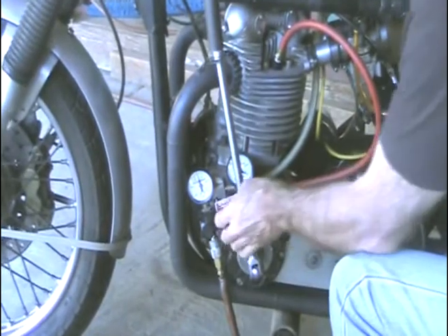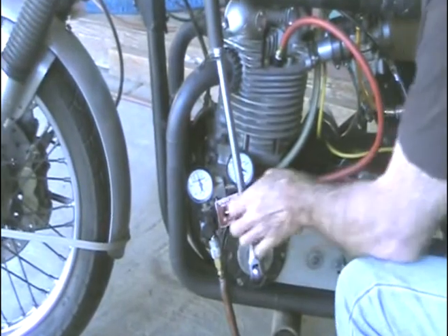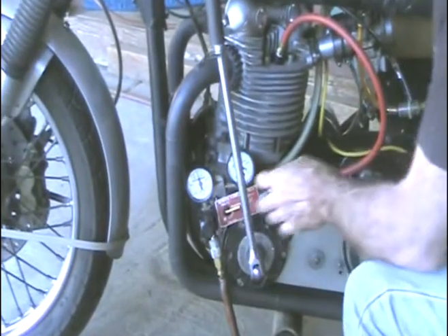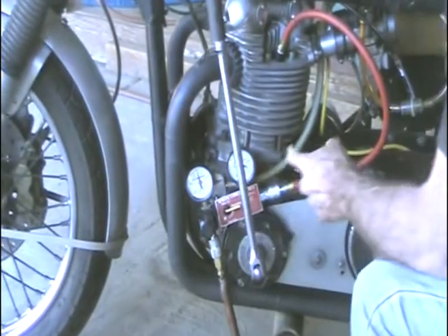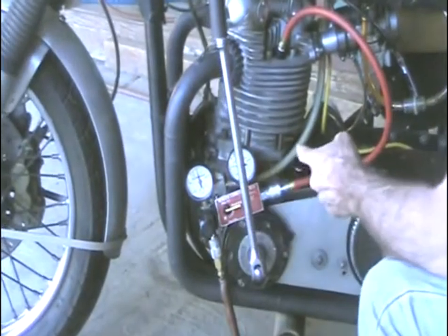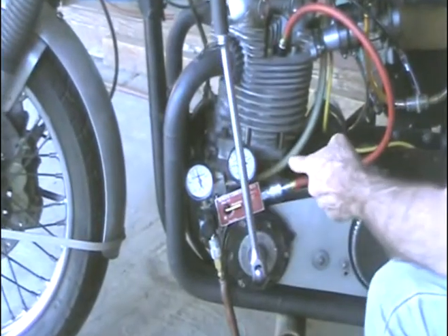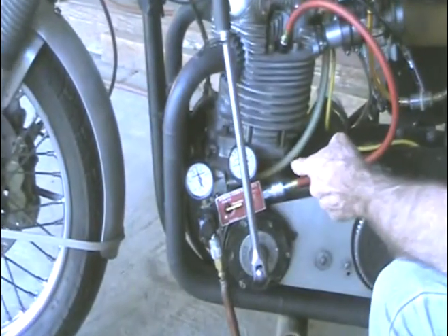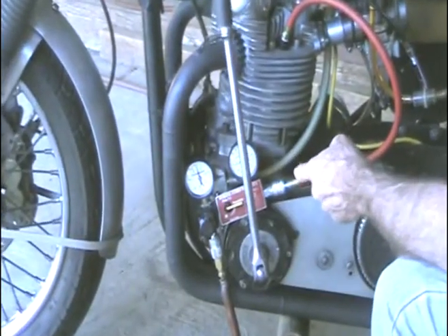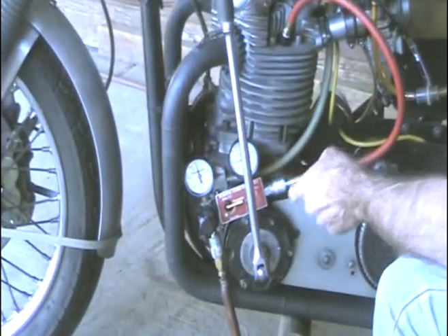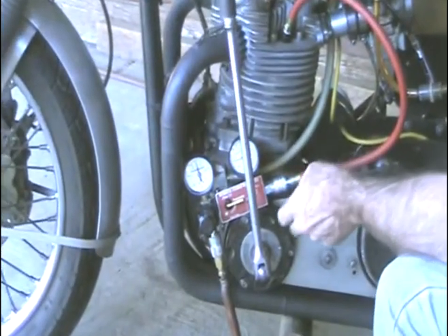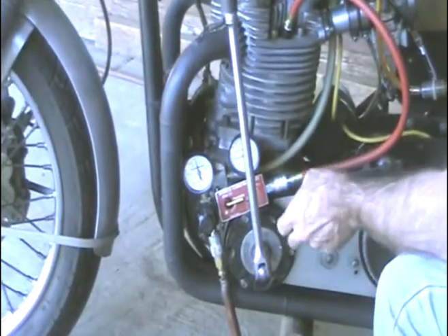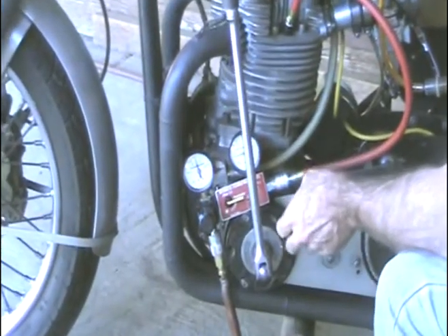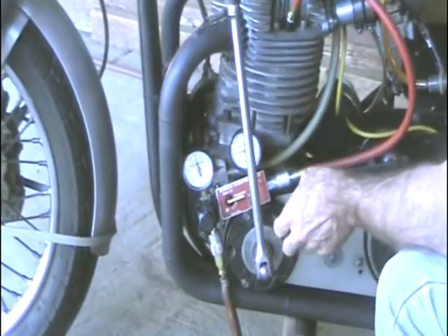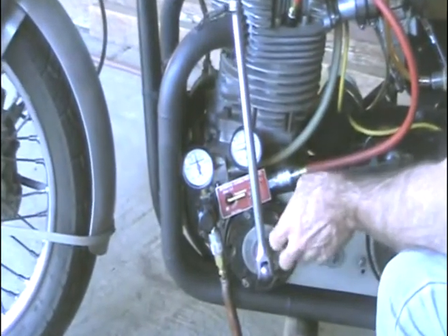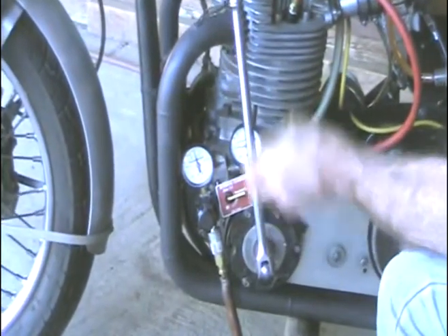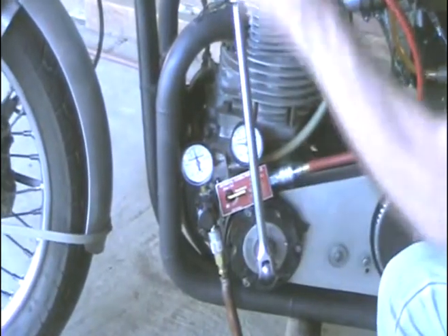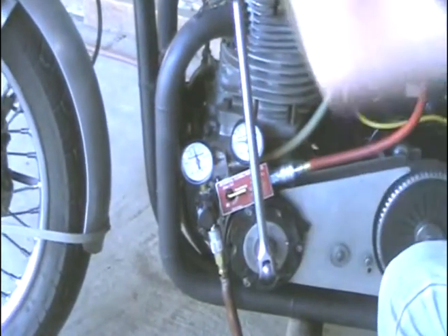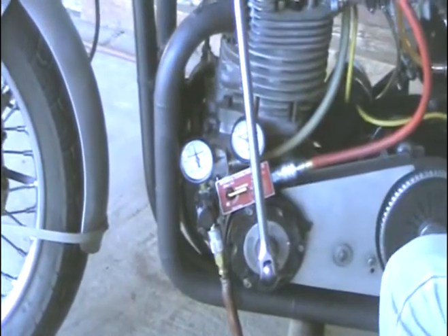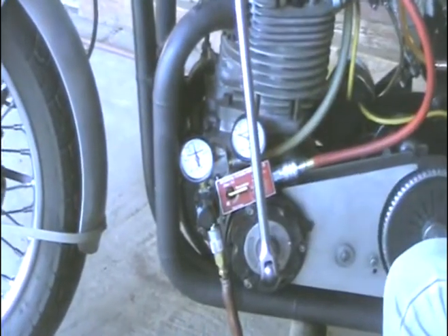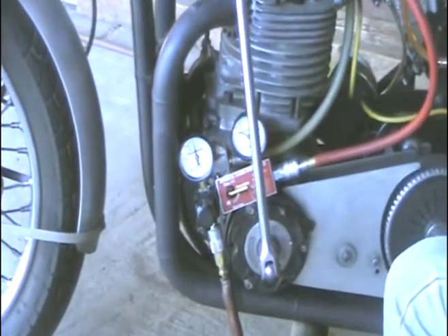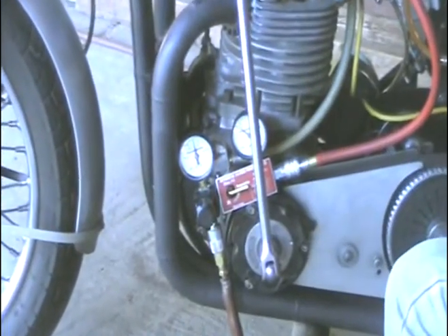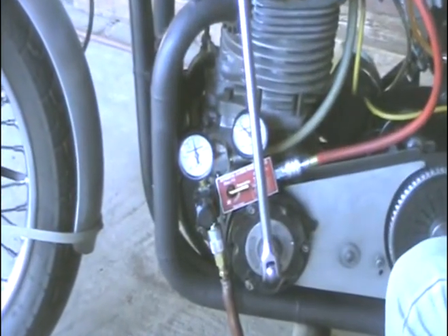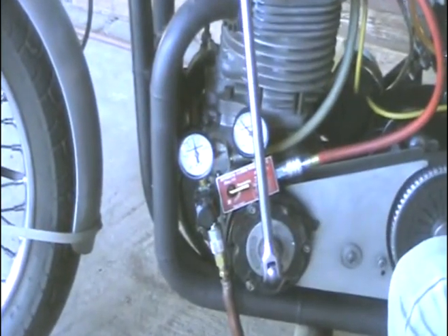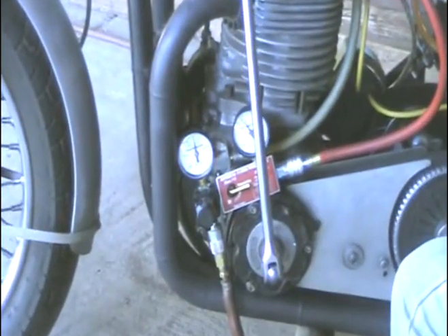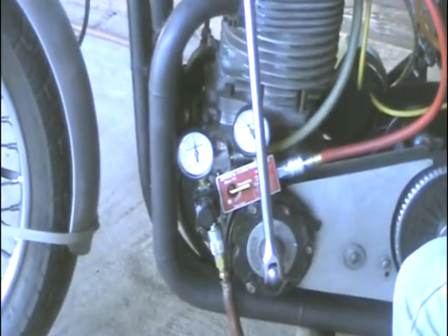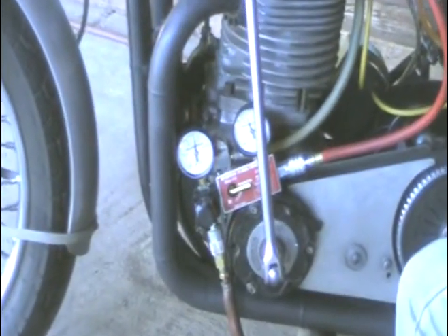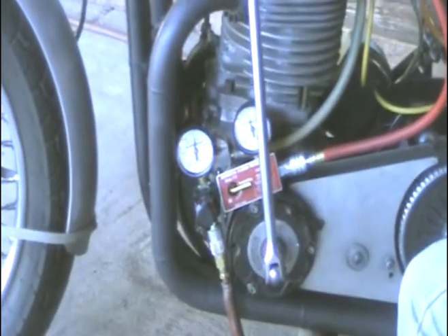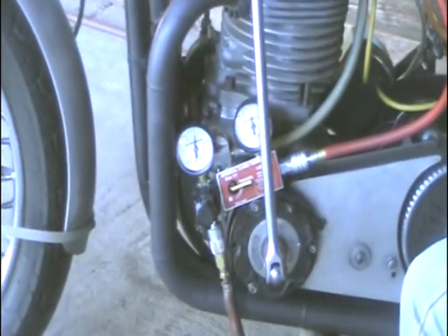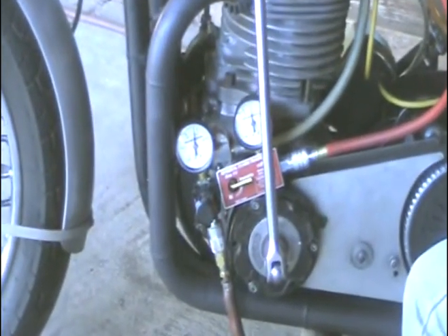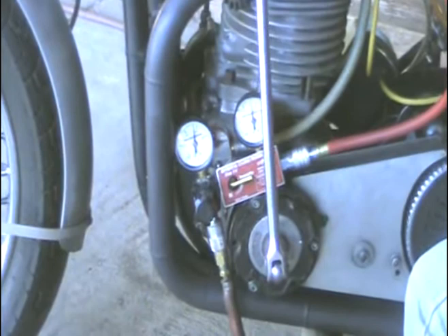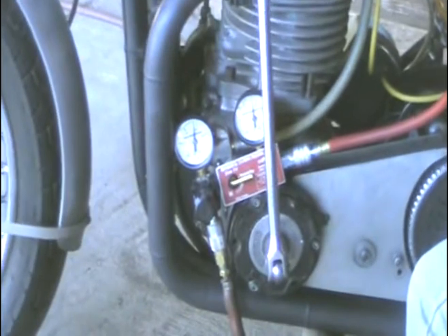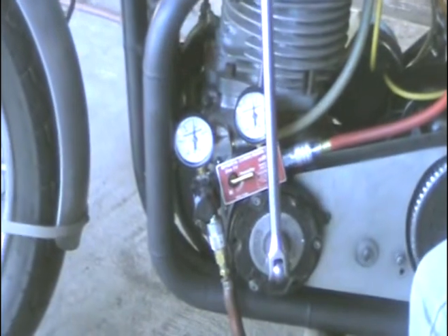Now it's leaking out the exhaust valve, so I'm going to crank it back up towards top dead center.